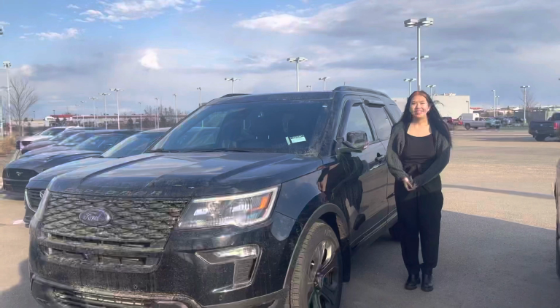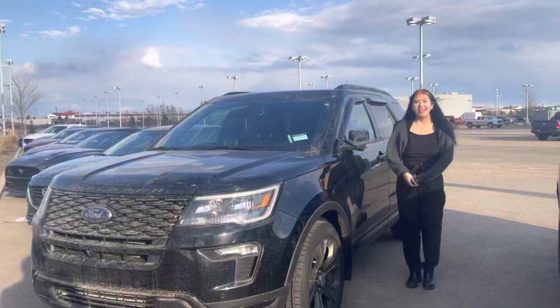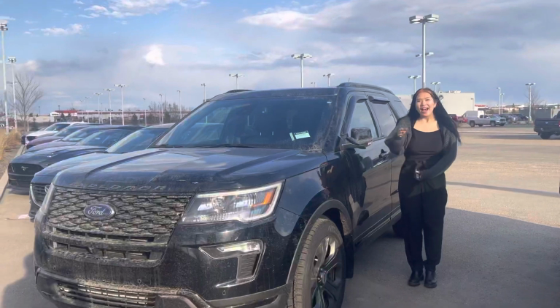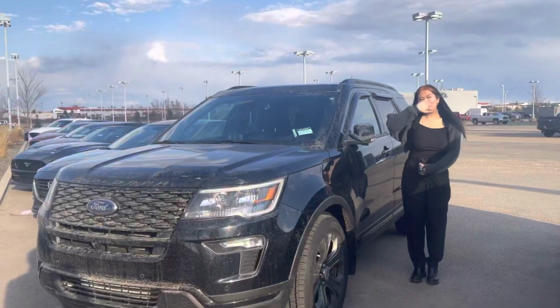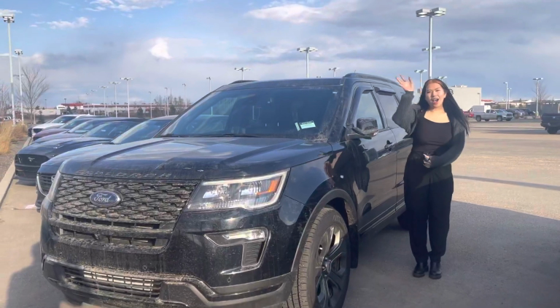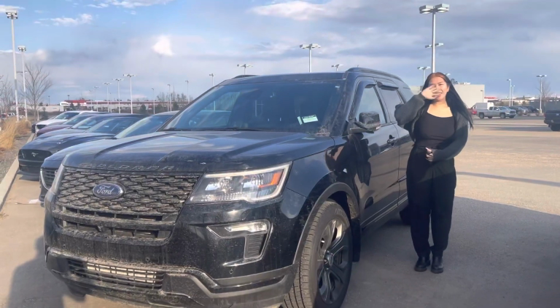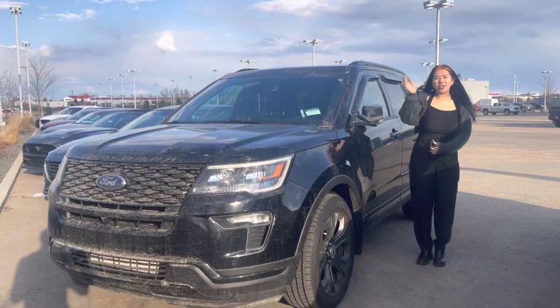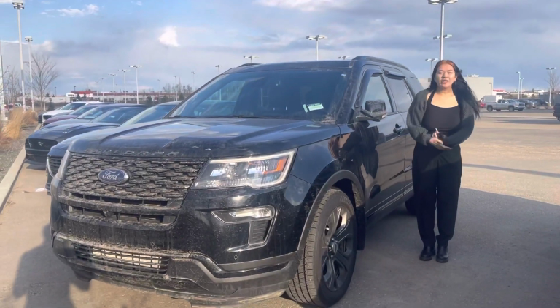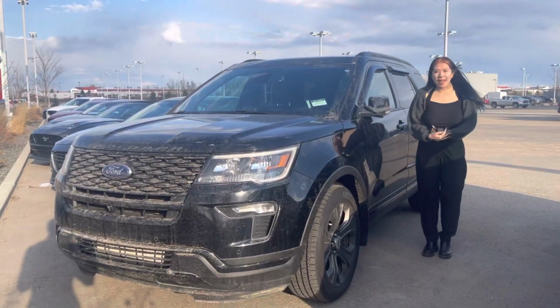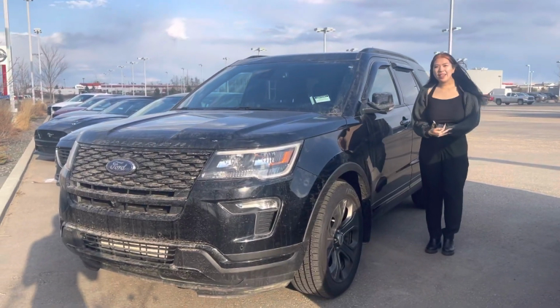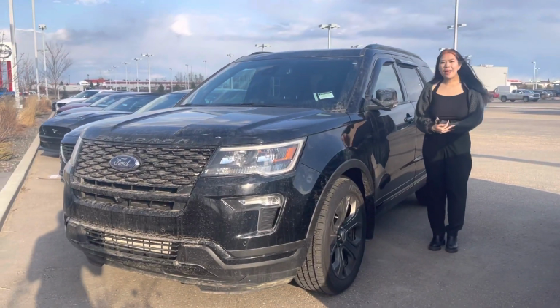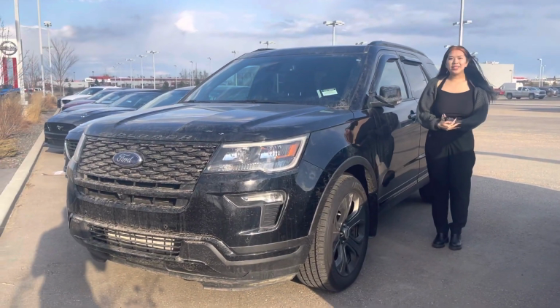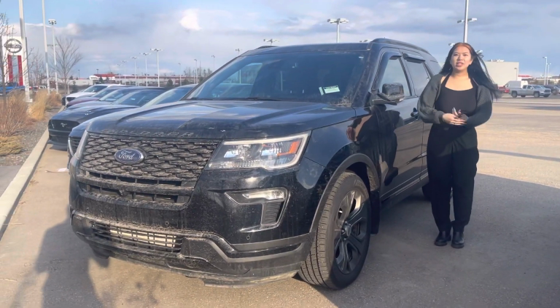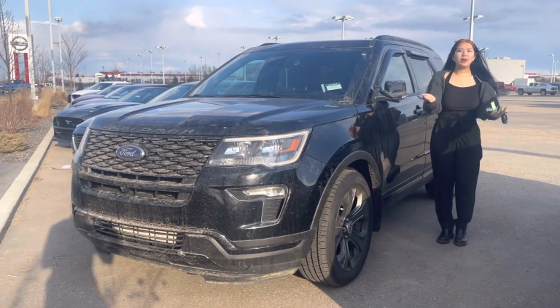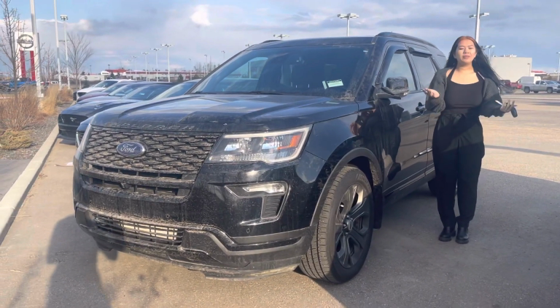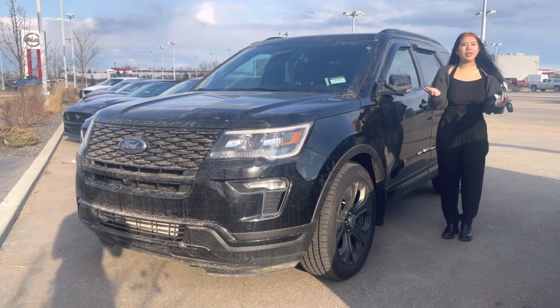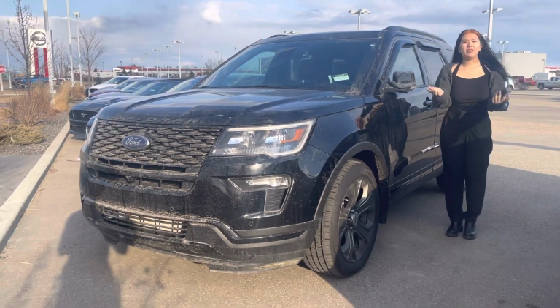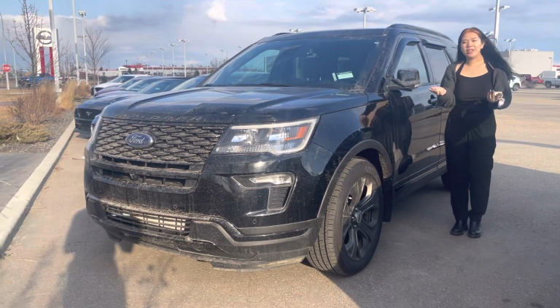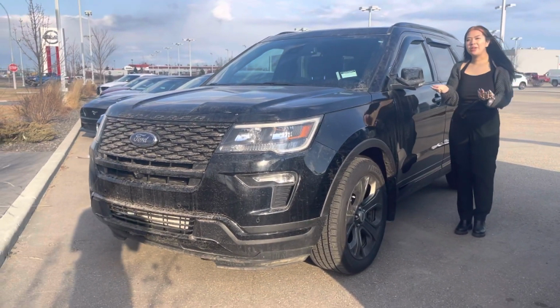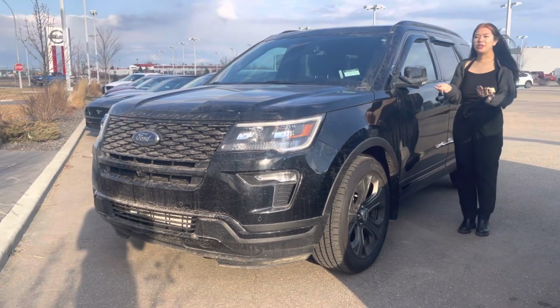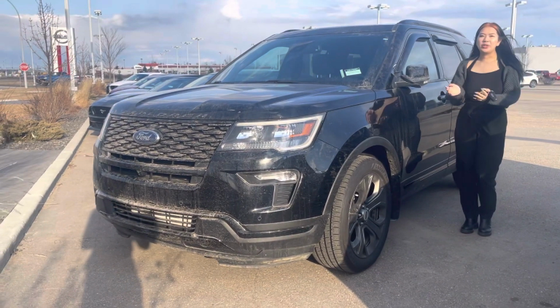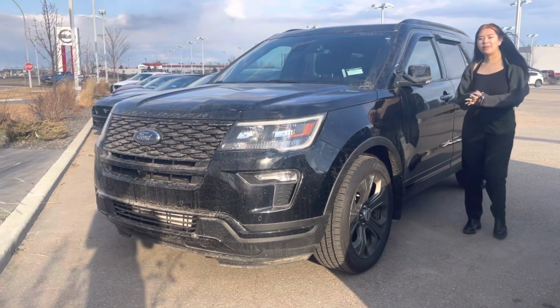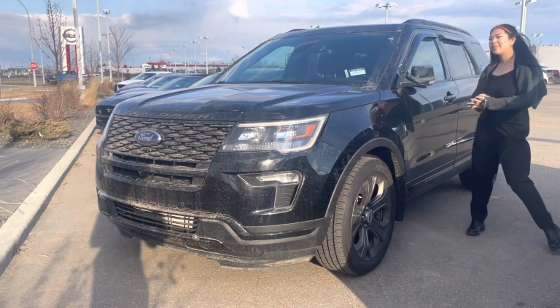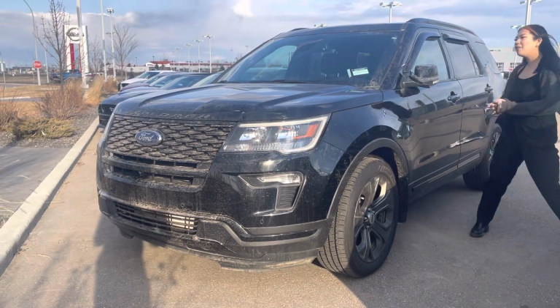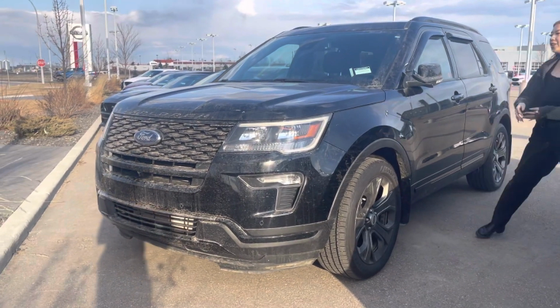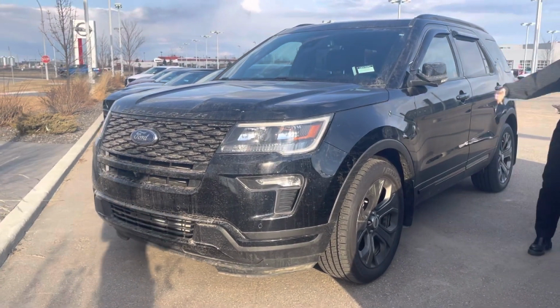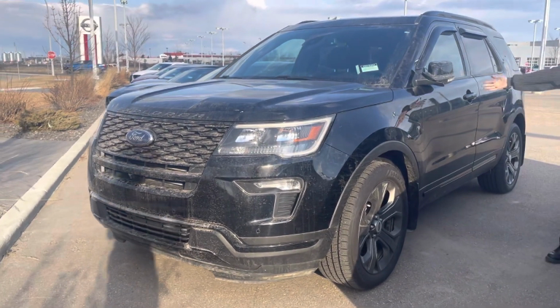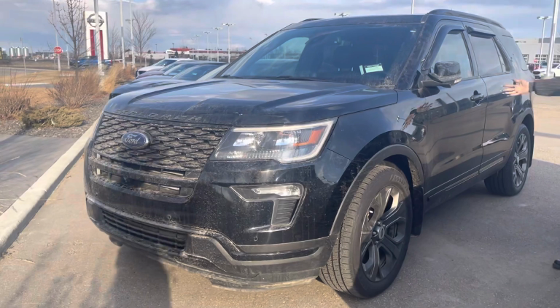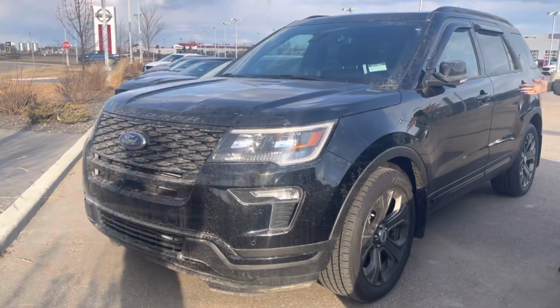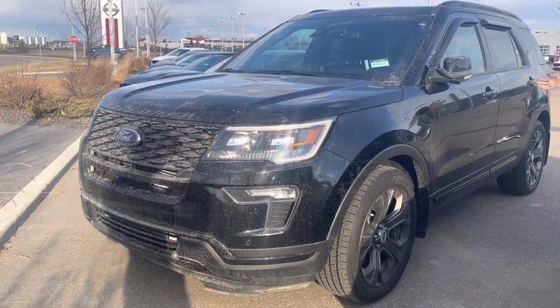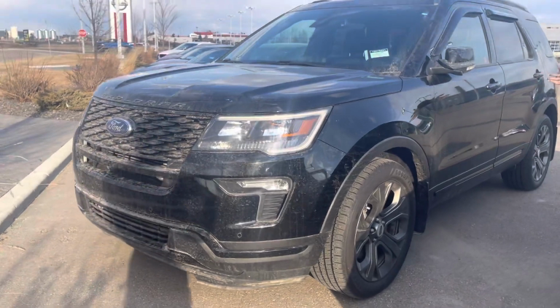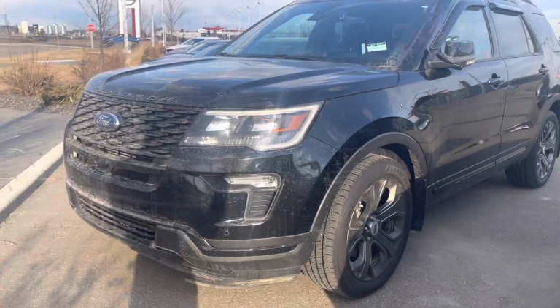Hi Rod, it's Grace from LA Mazda. I just wanted to make you a video introducing myself and showing you our Ford Explorer.